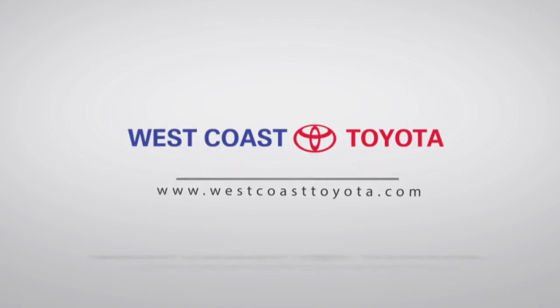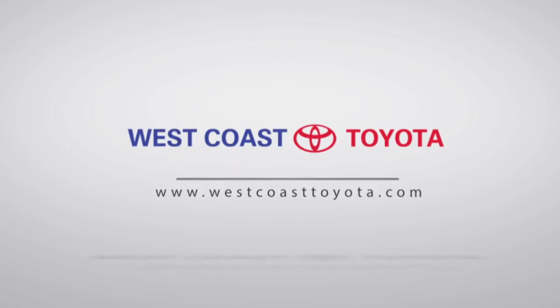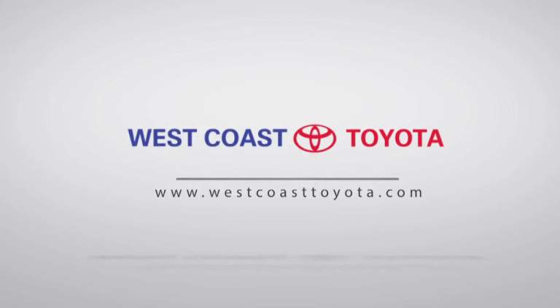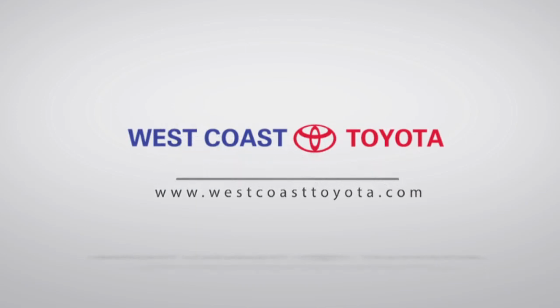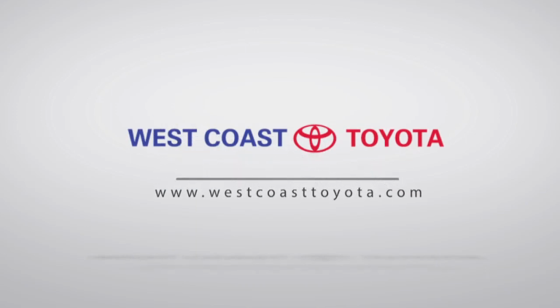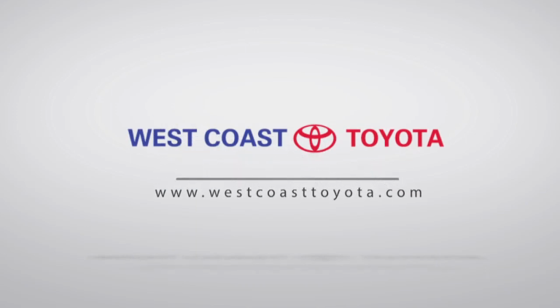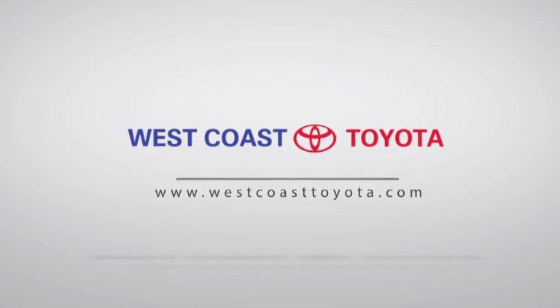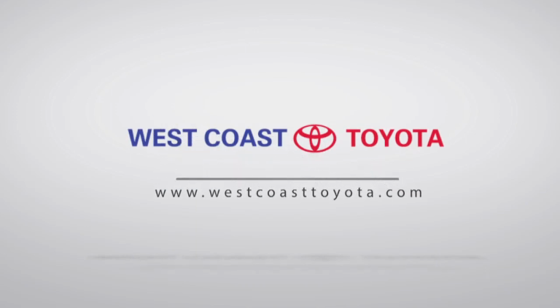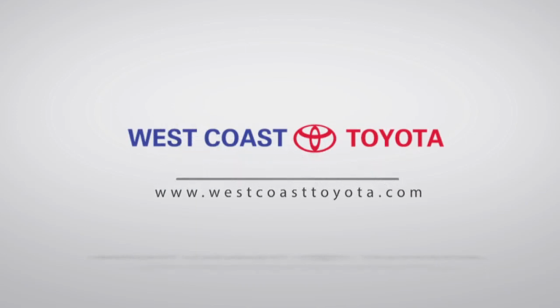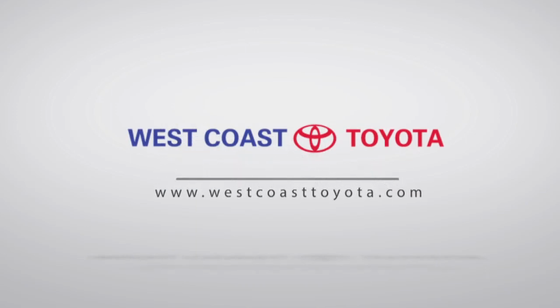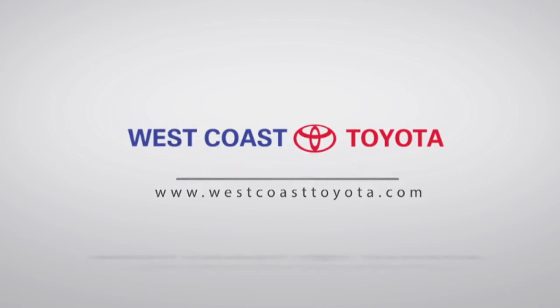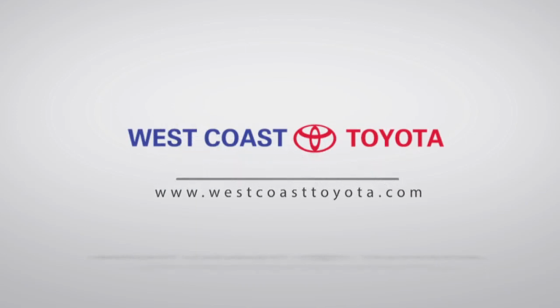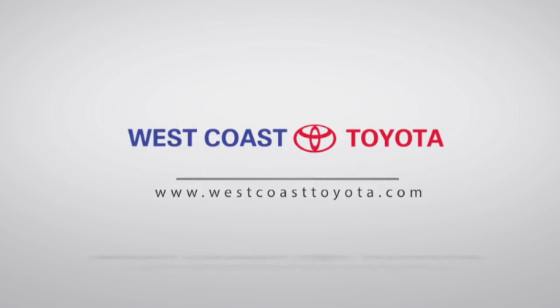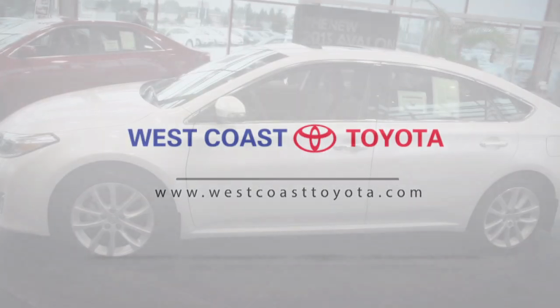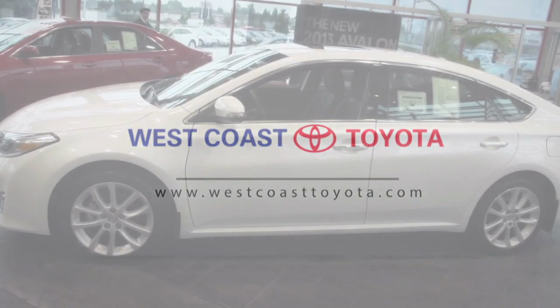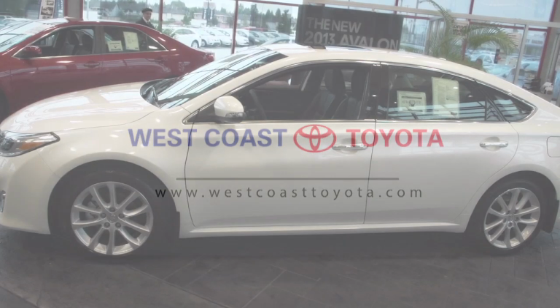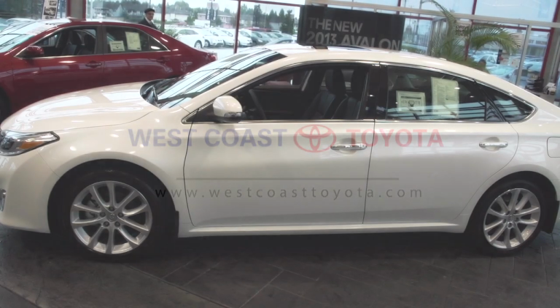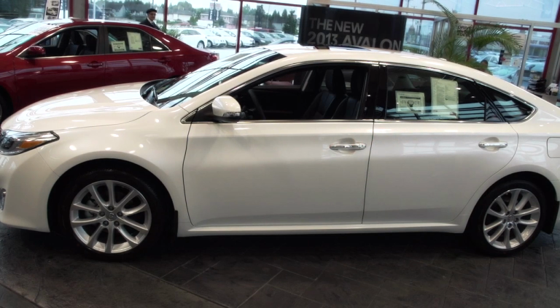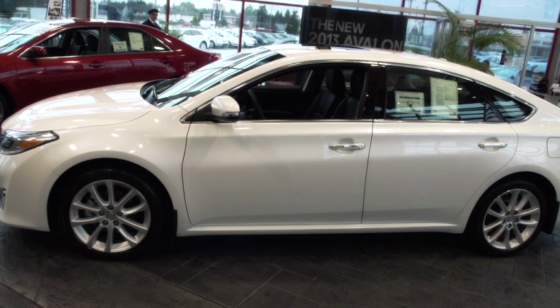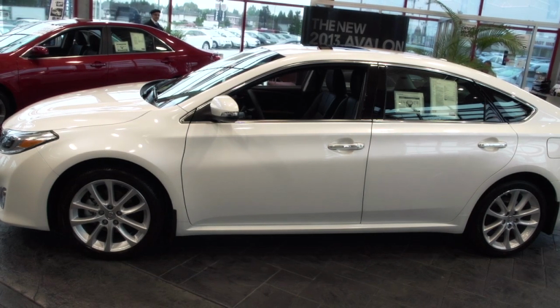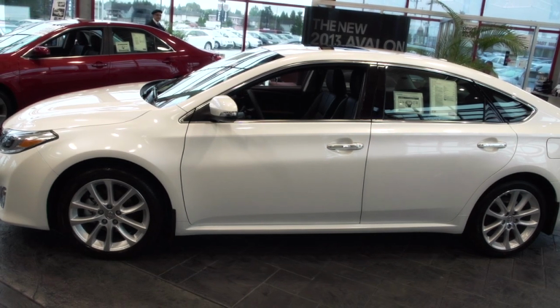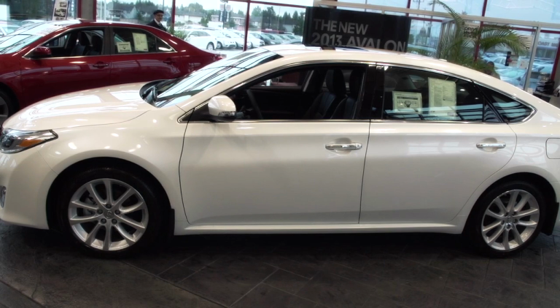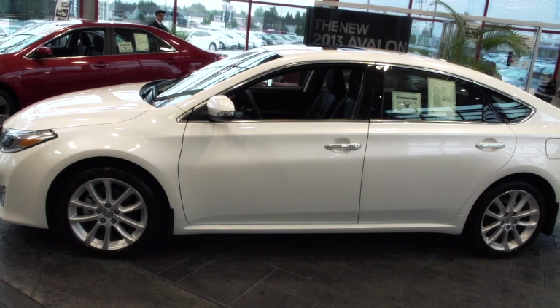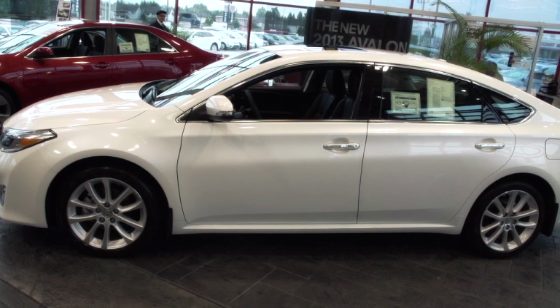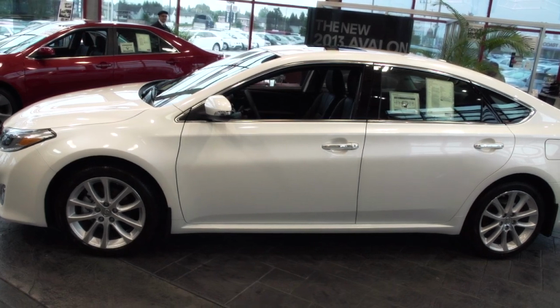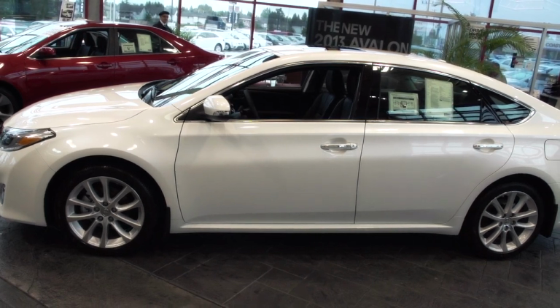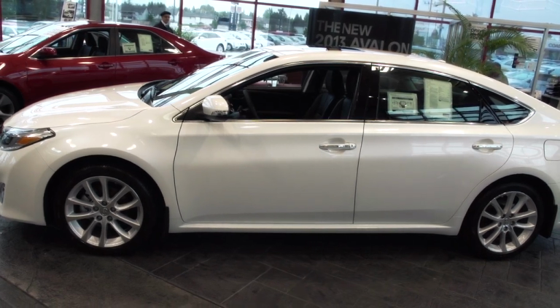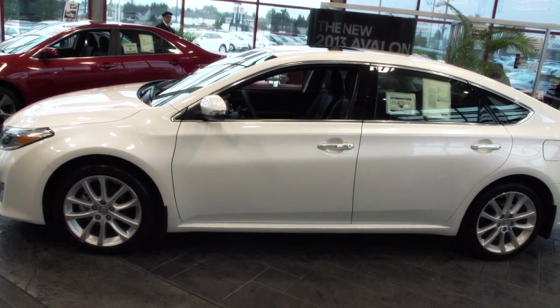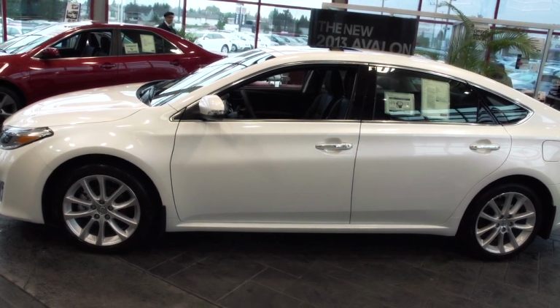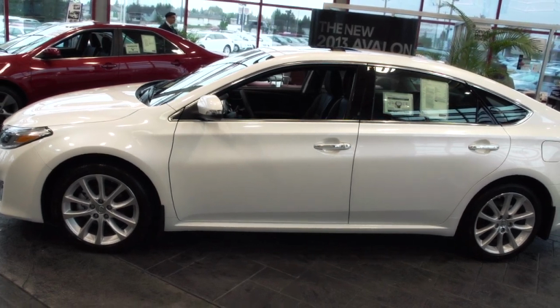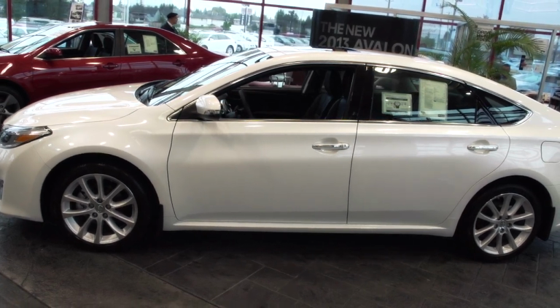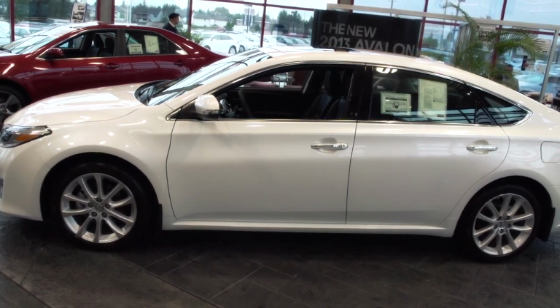Hi, I'm Randy at West Coast Toyota. Welcome to our showroom — we're going to have a look today at the brand new 2013 Avalon.